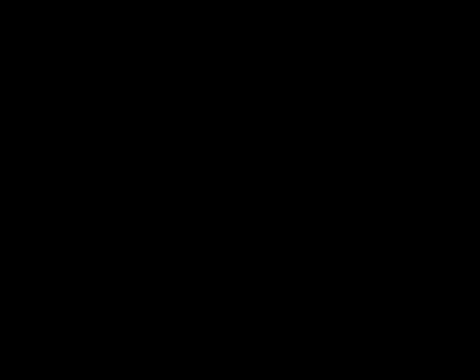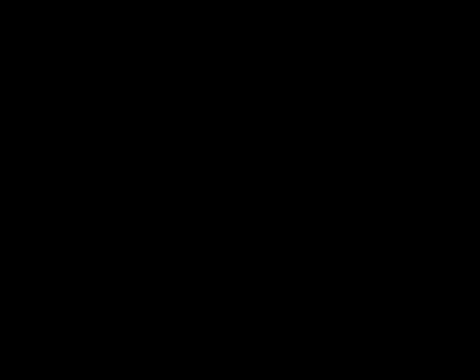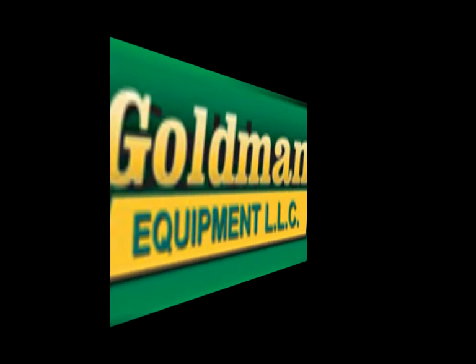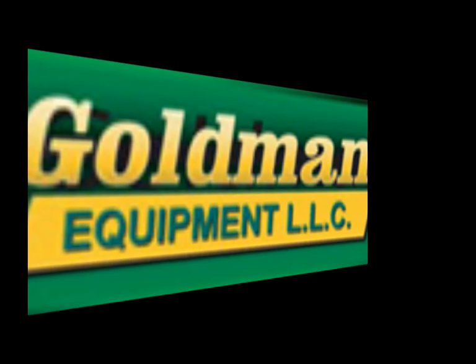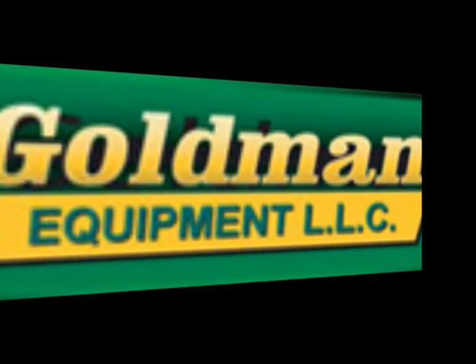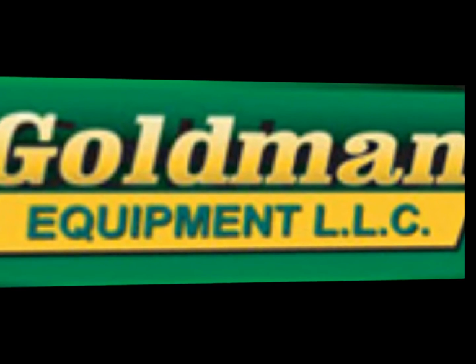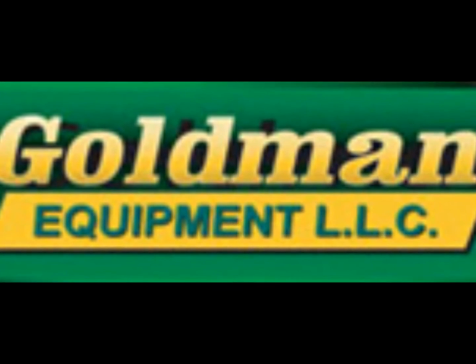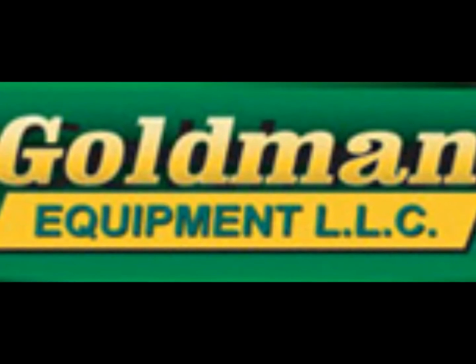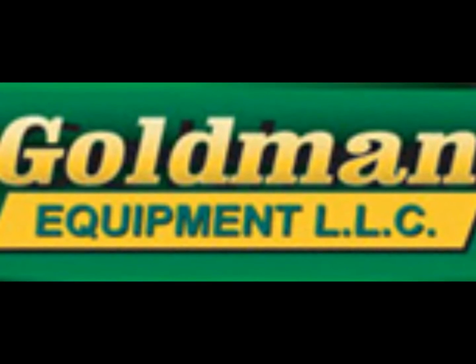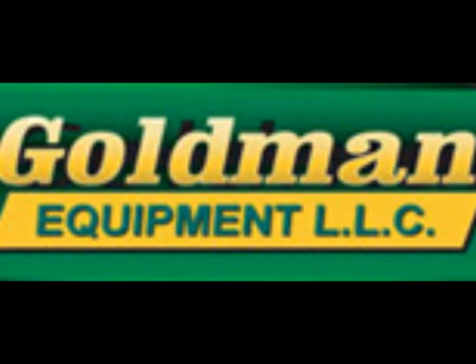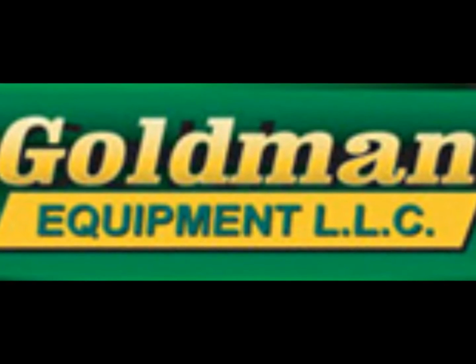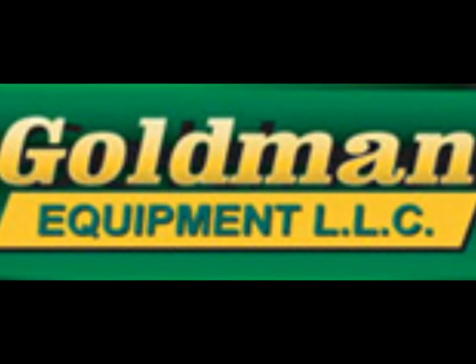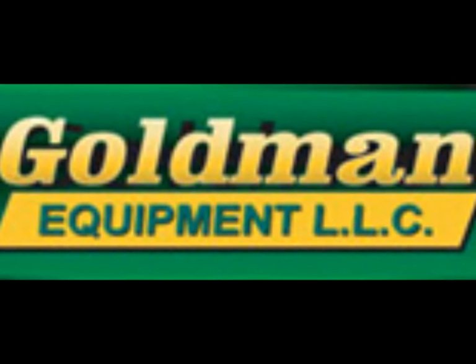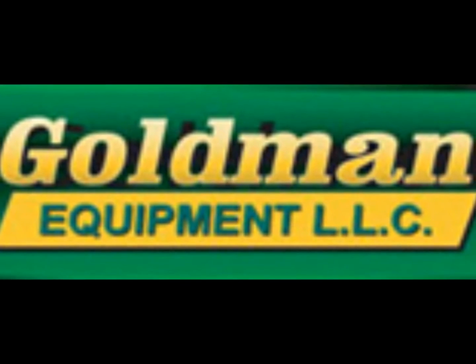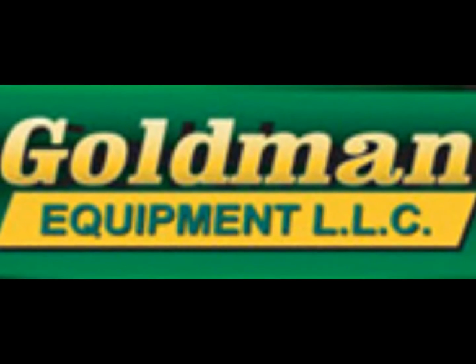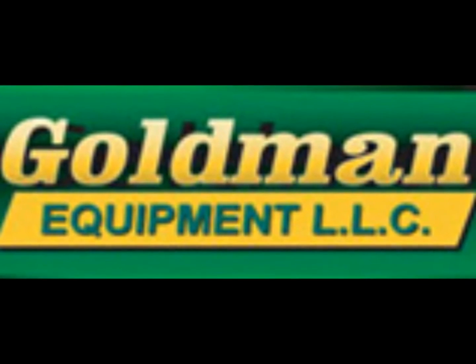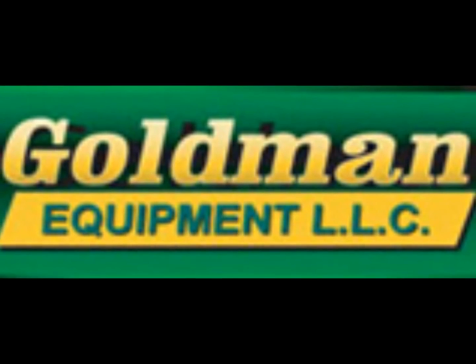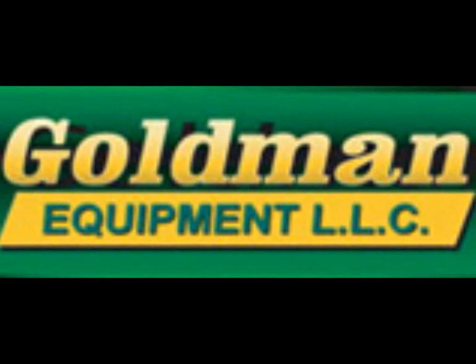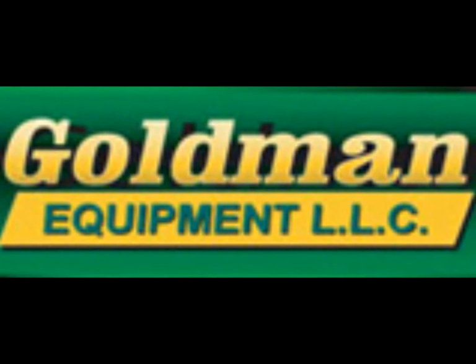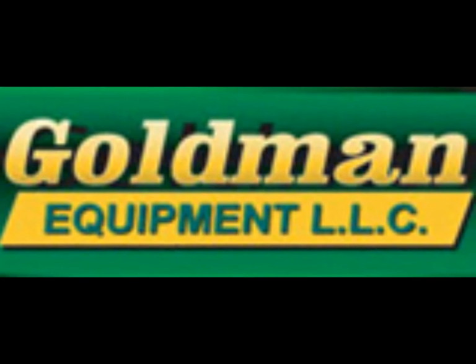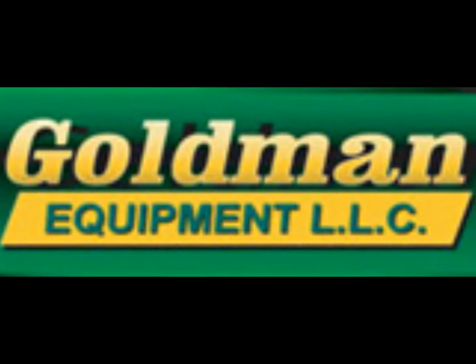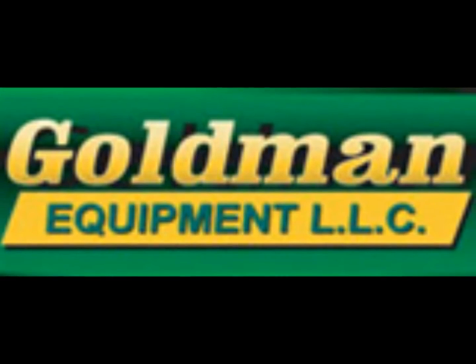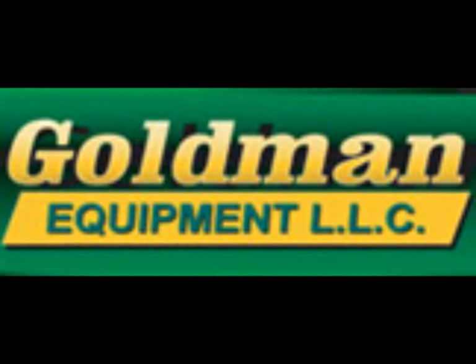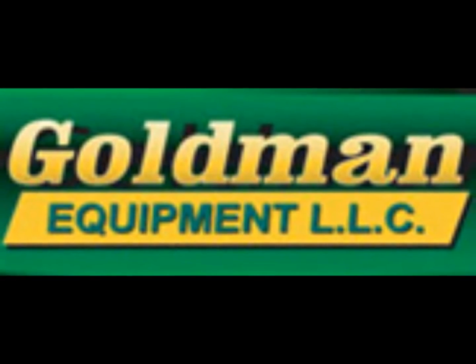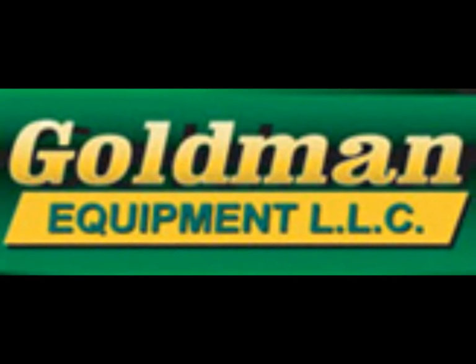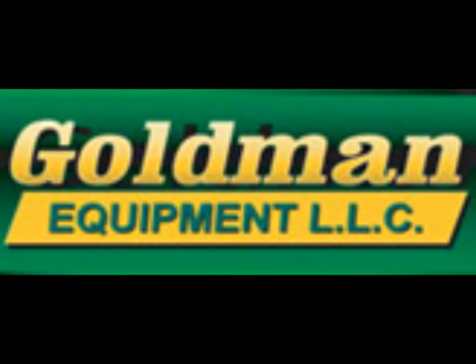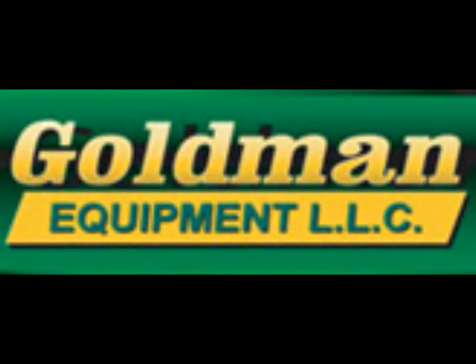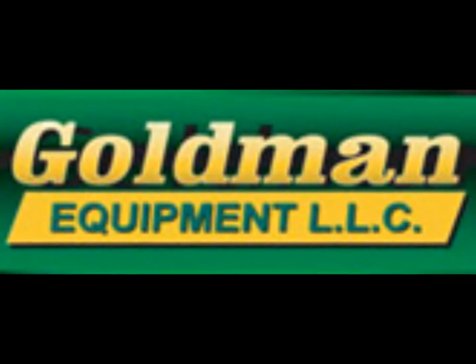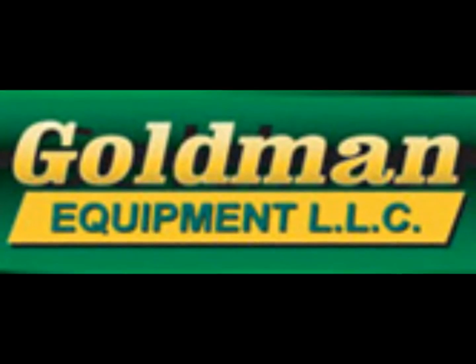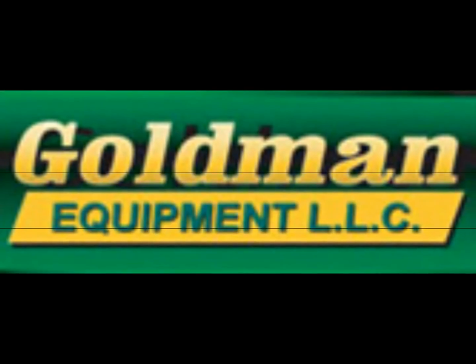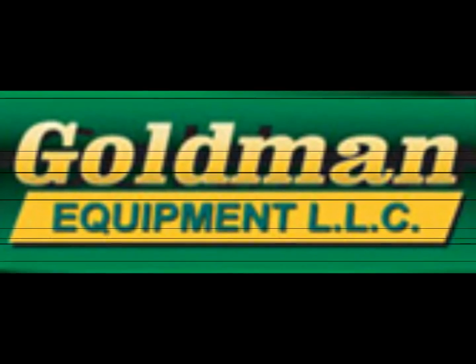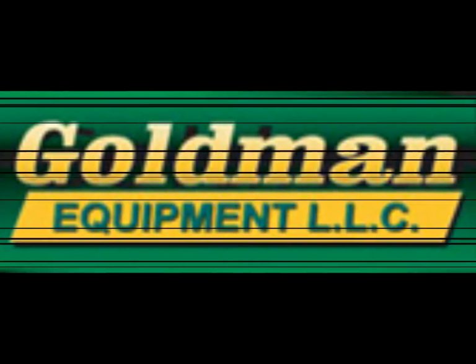Goldman Equipment Company. We're not just in your field, we're in your backyard.